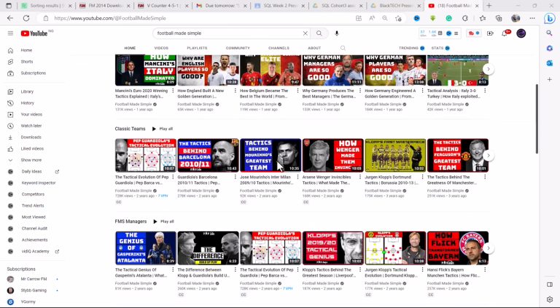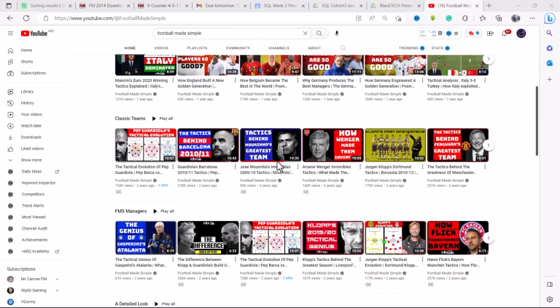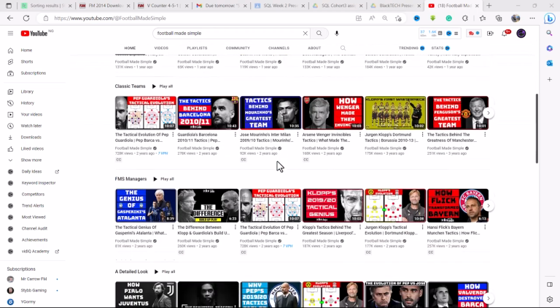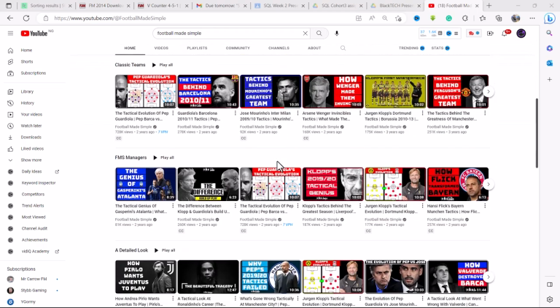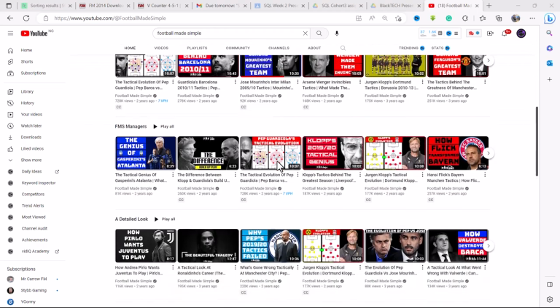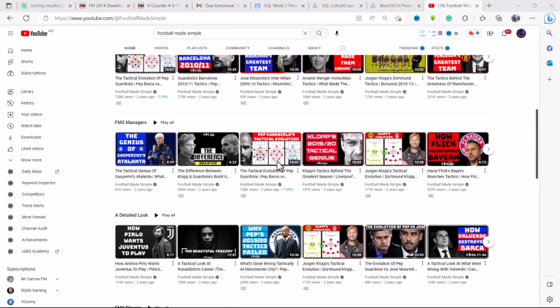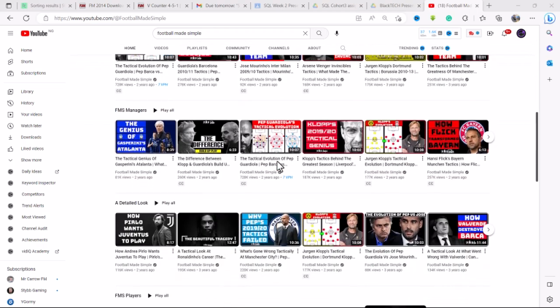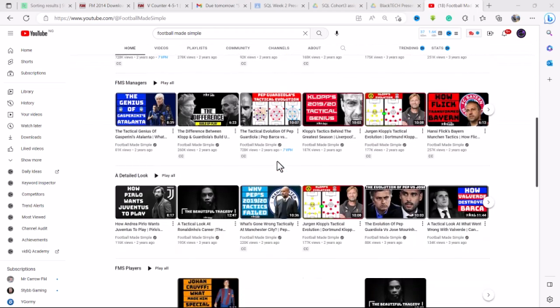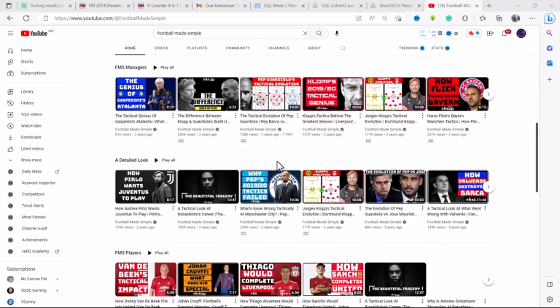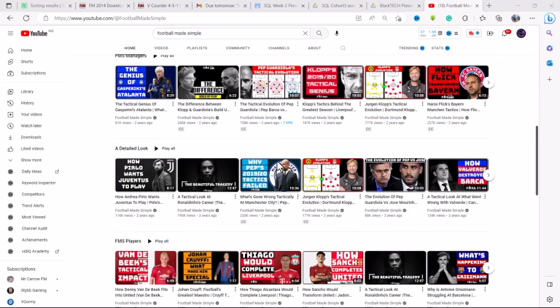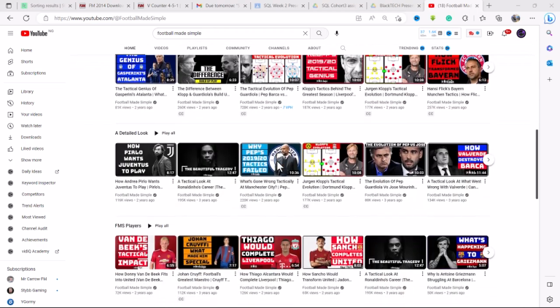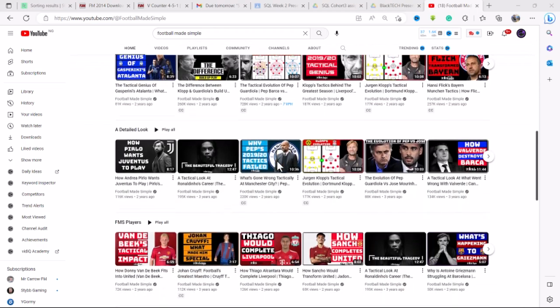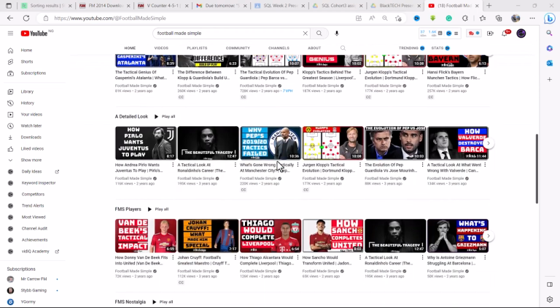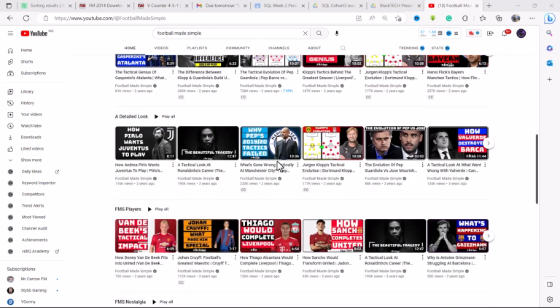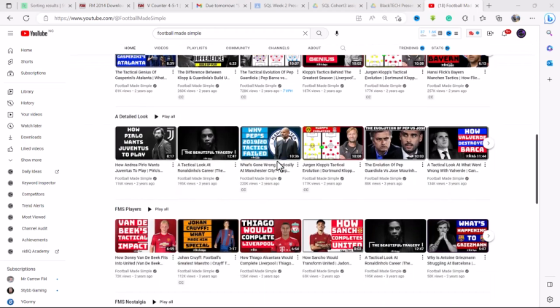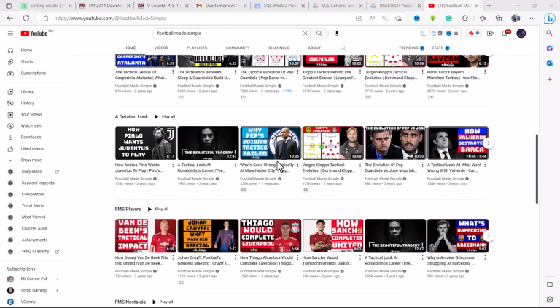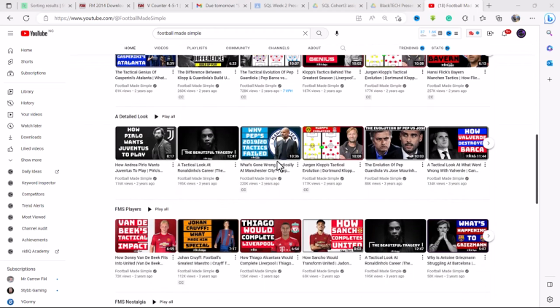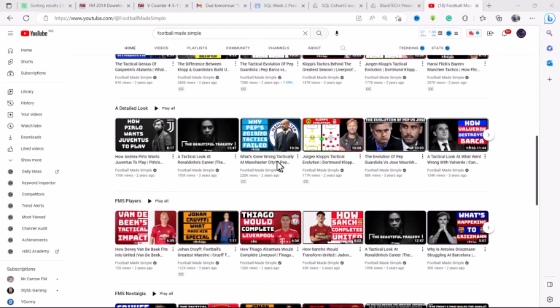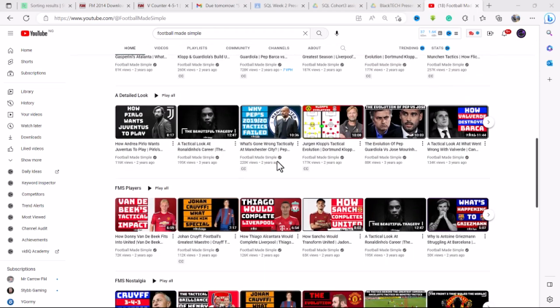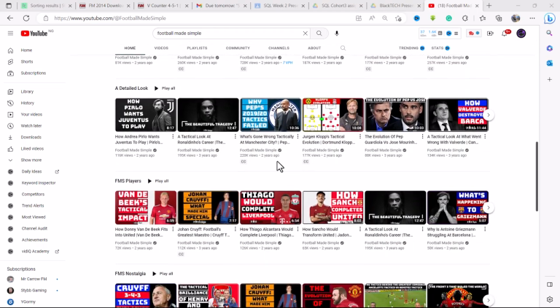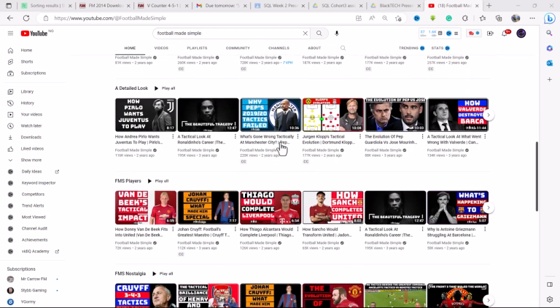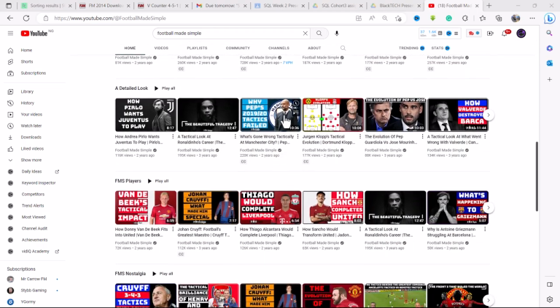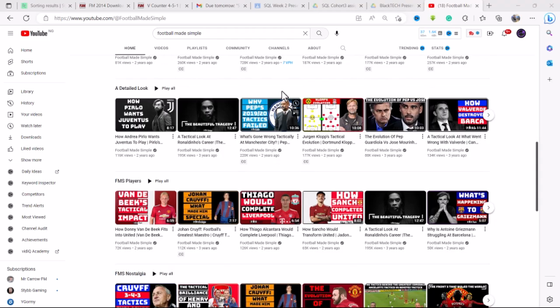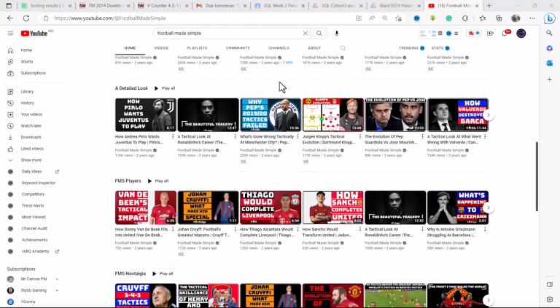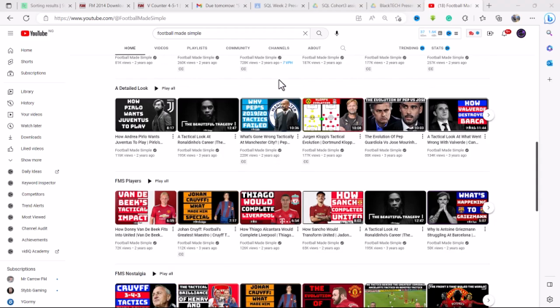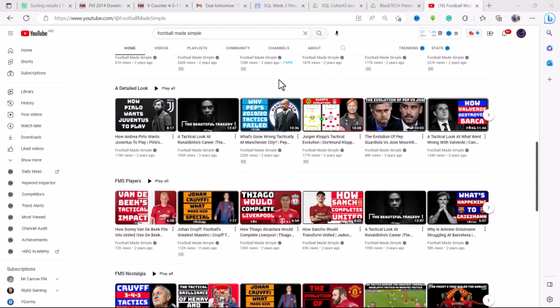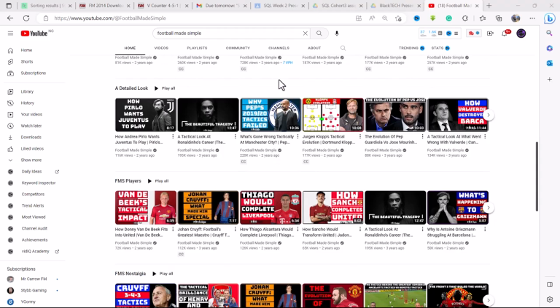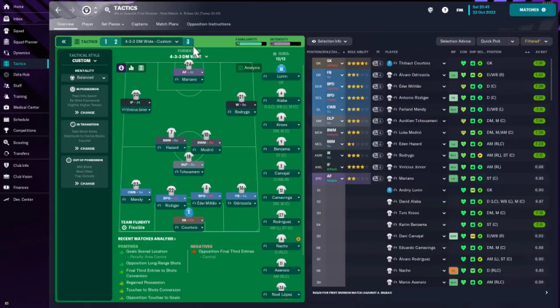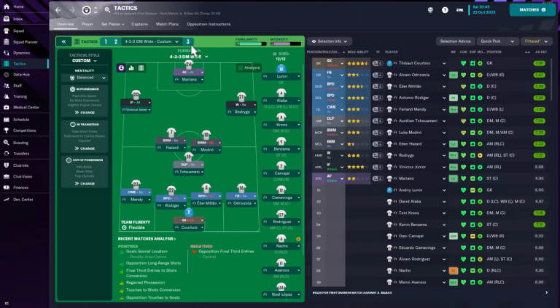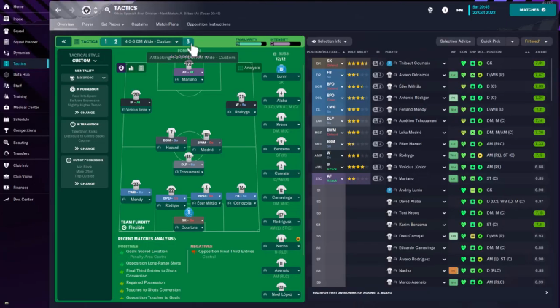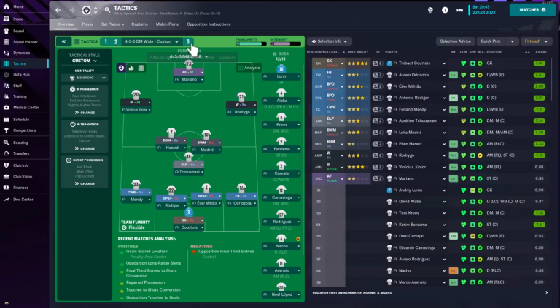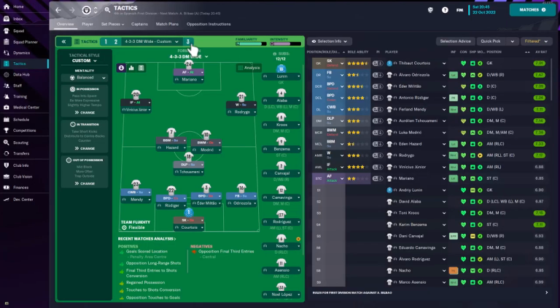Check out his content, you'll love it. Also subscribe to this channel so you can get more Football Manager content like this.